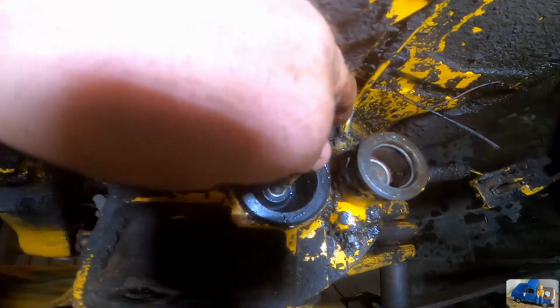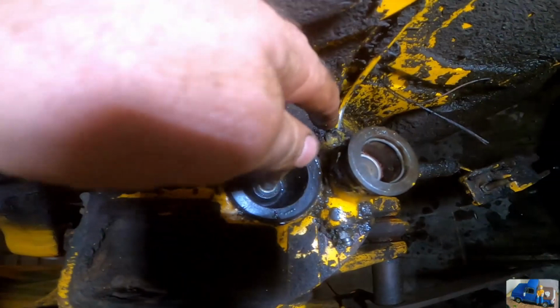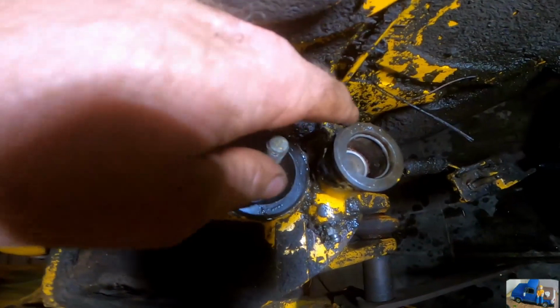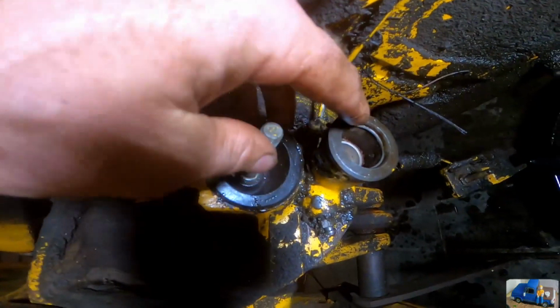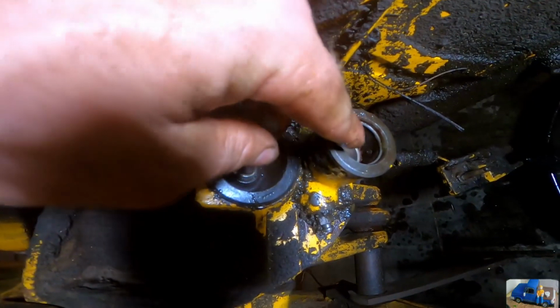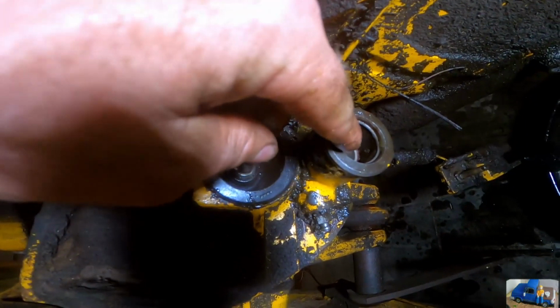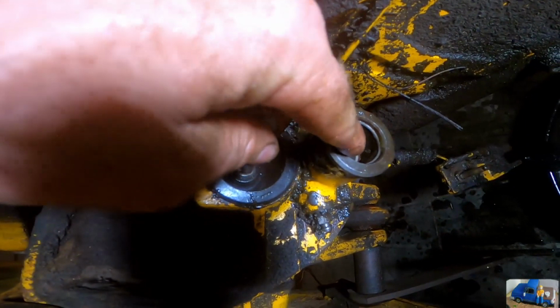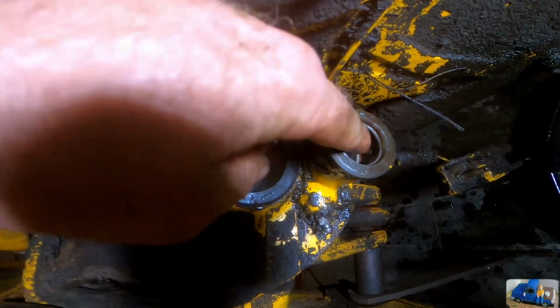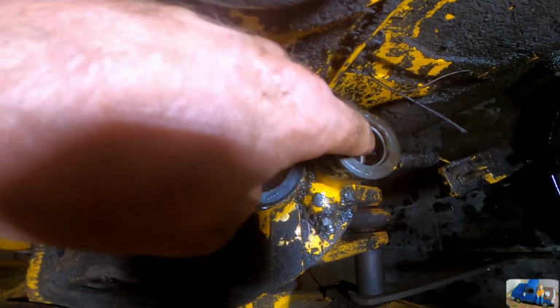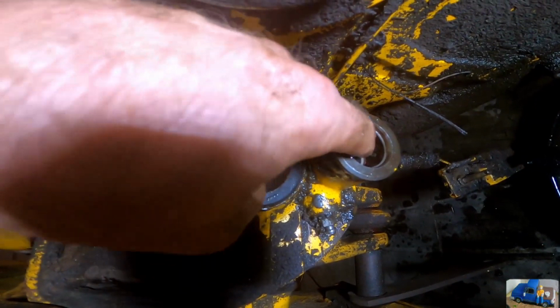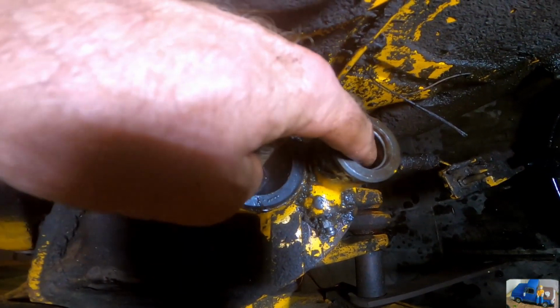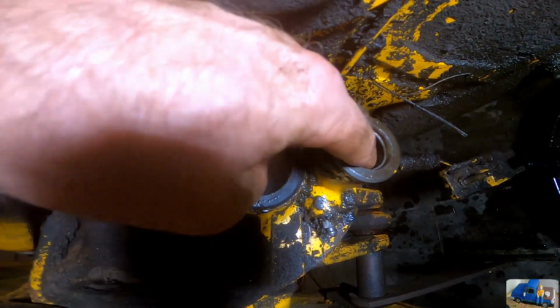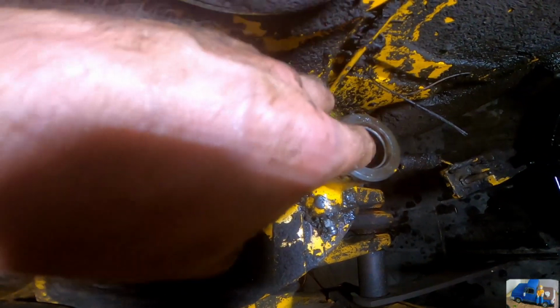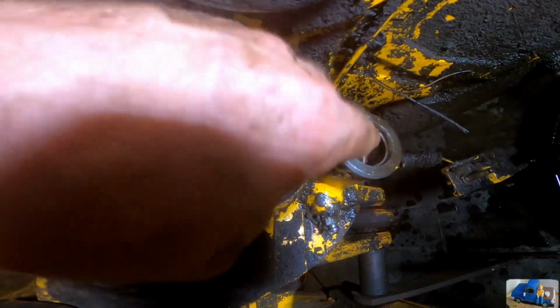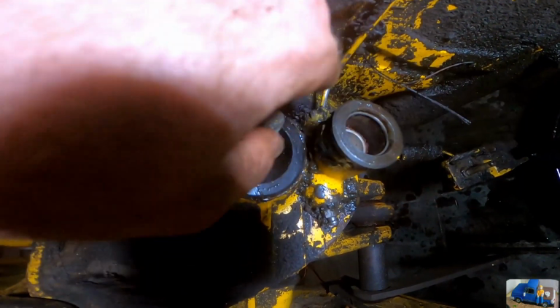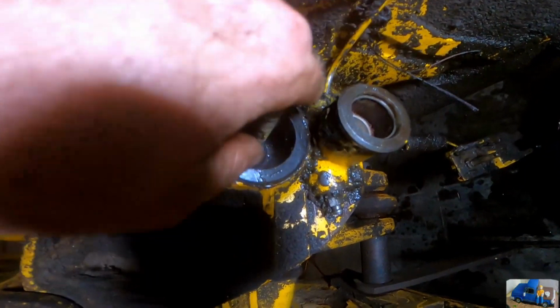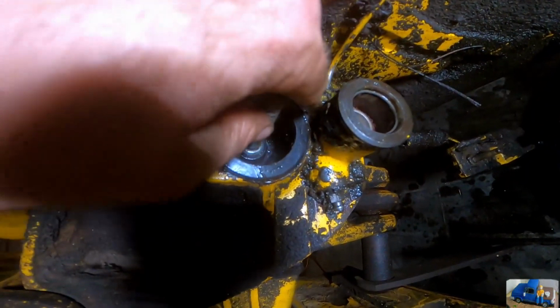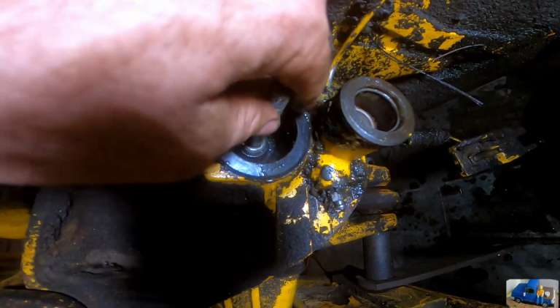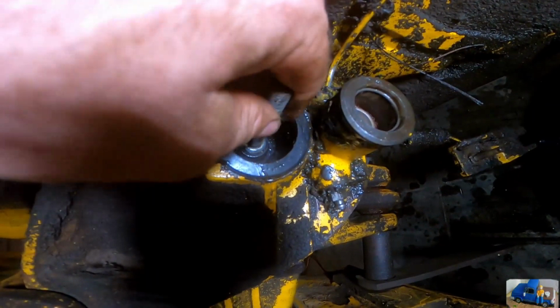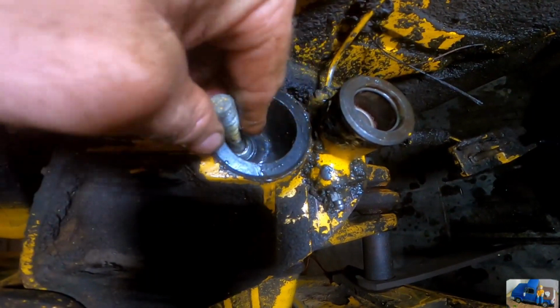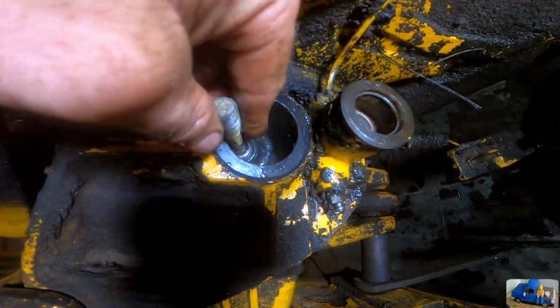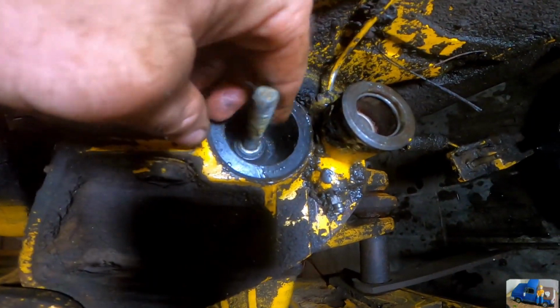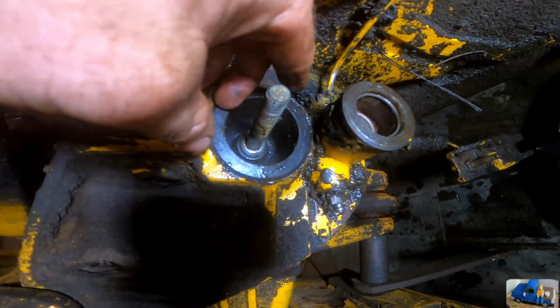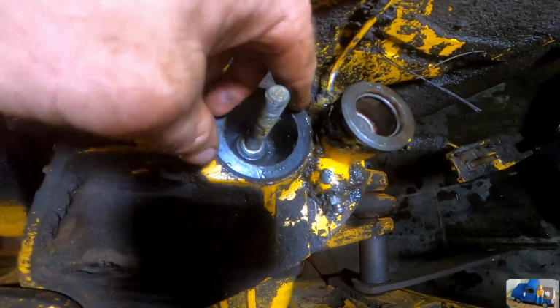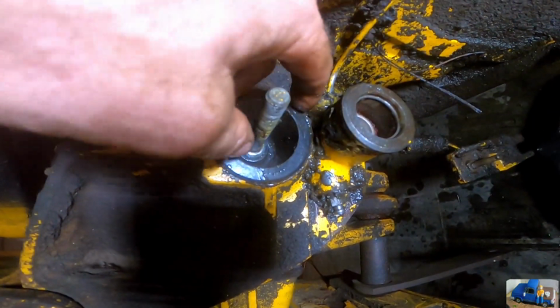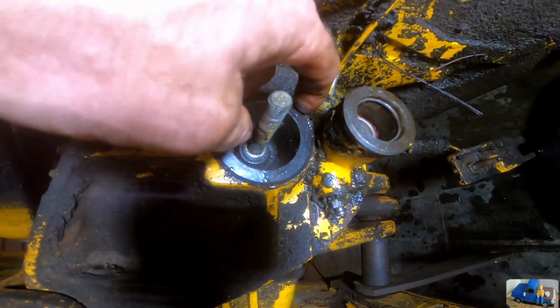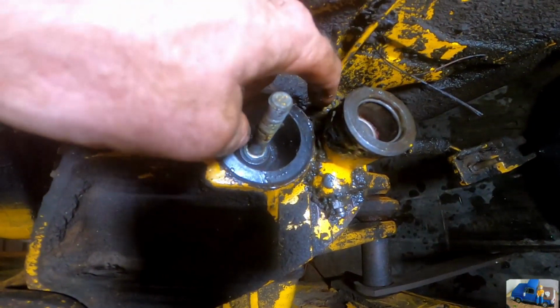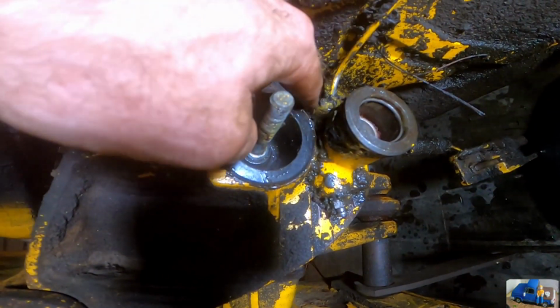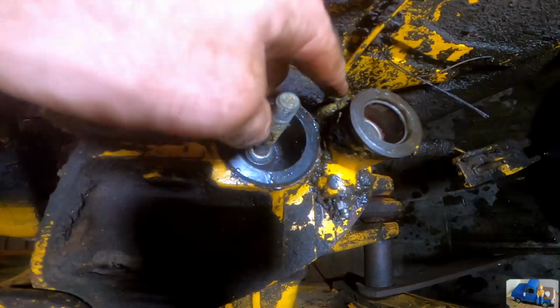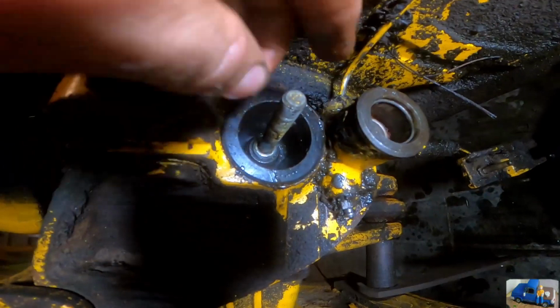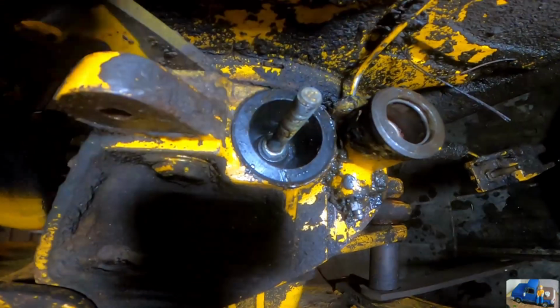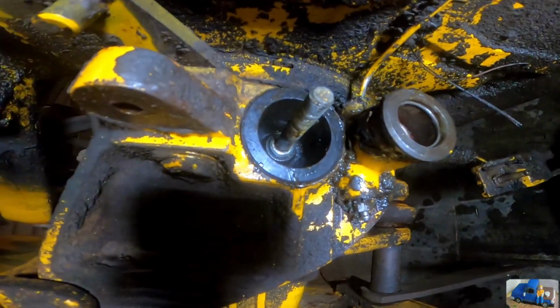I'm going to clean a little bit of the gunk out of this wheel cylinder hole and put it all back together.